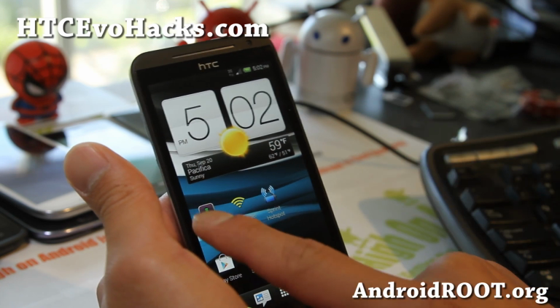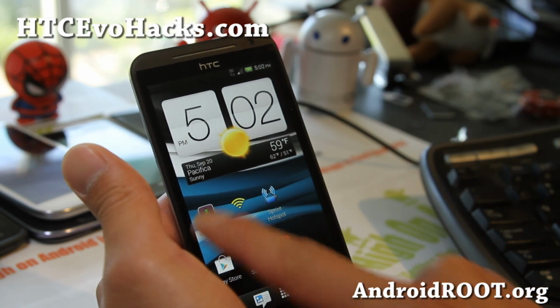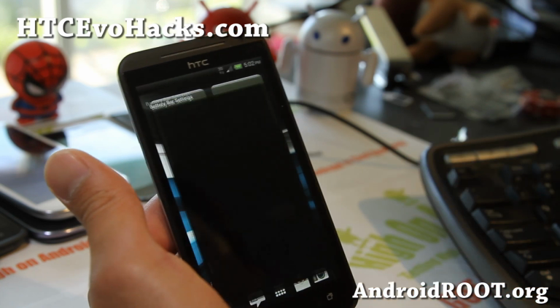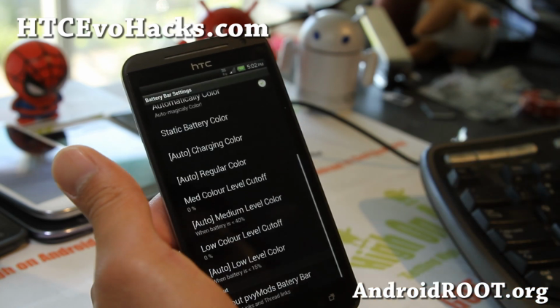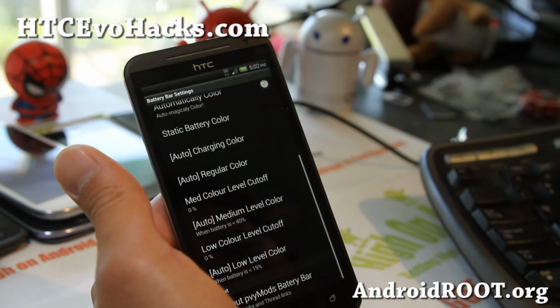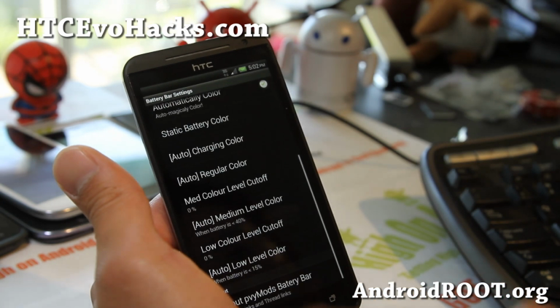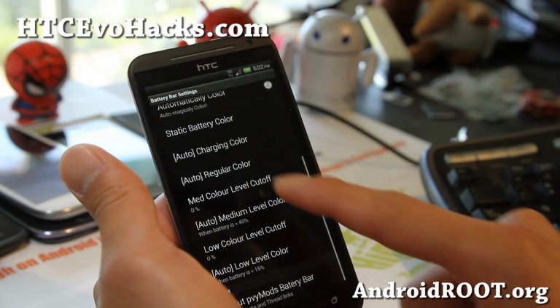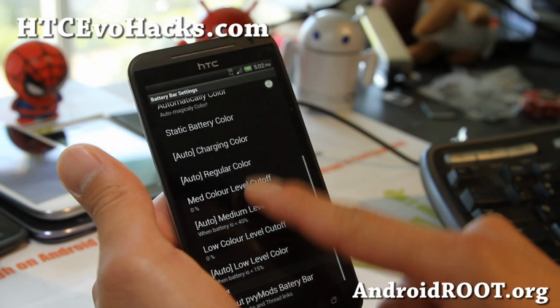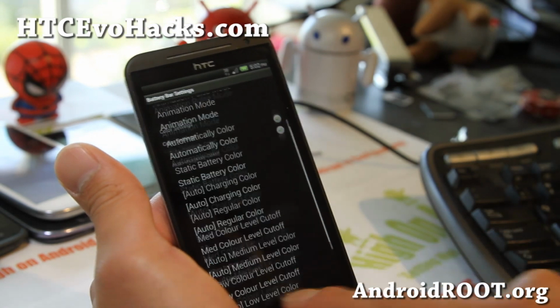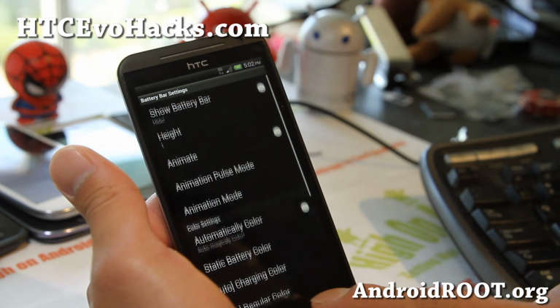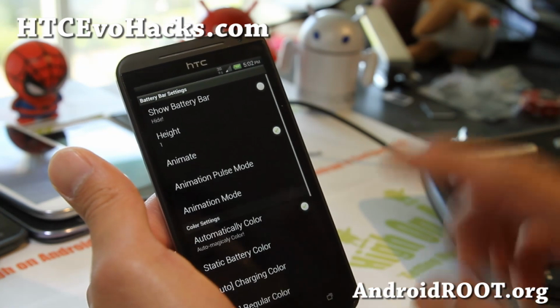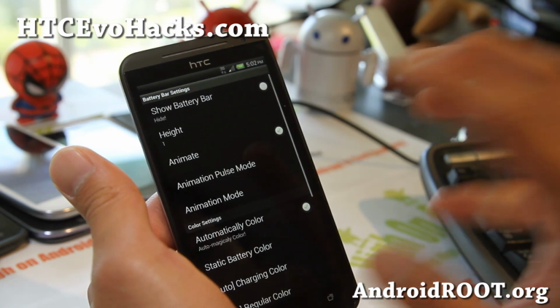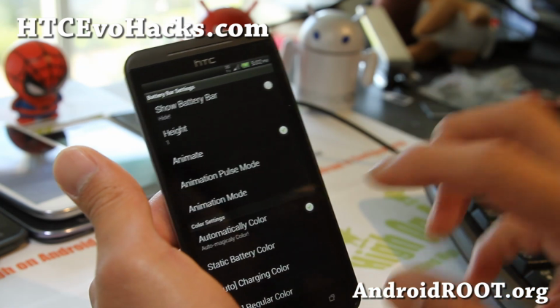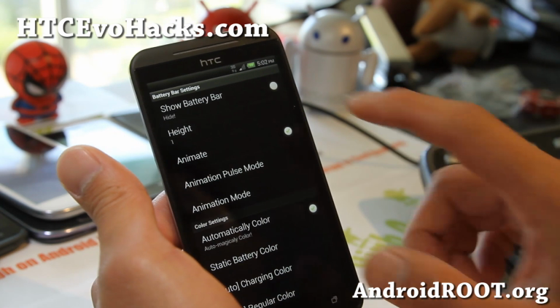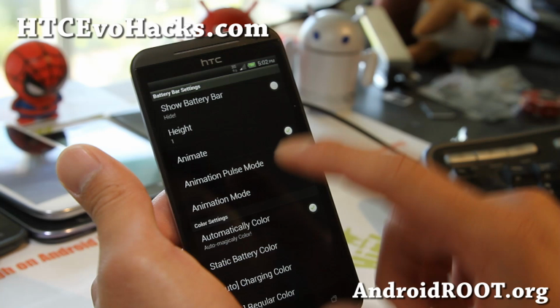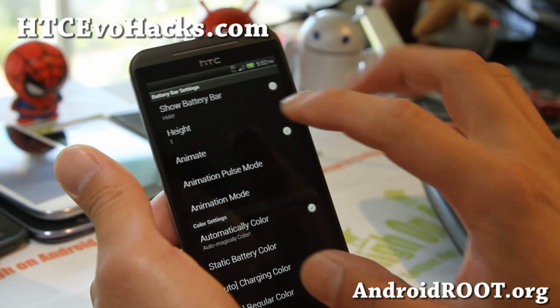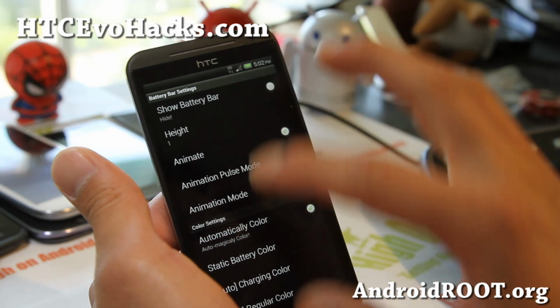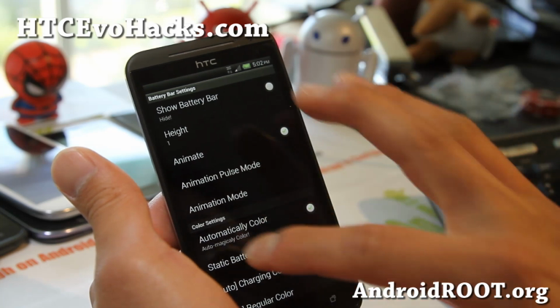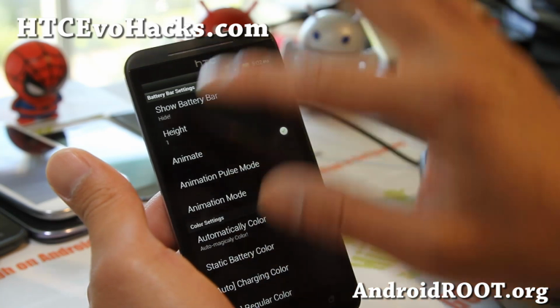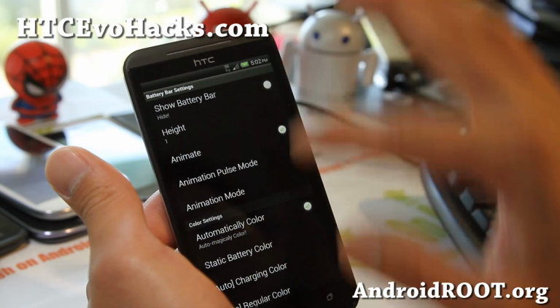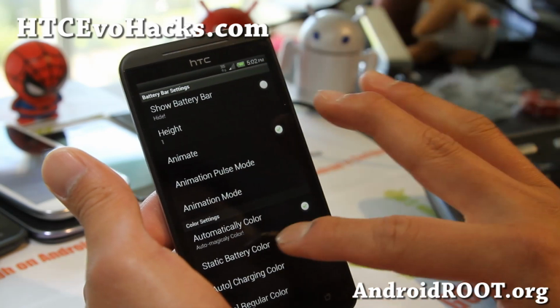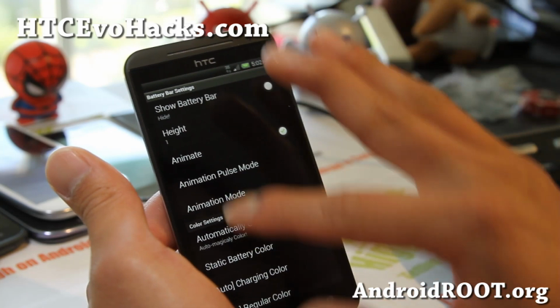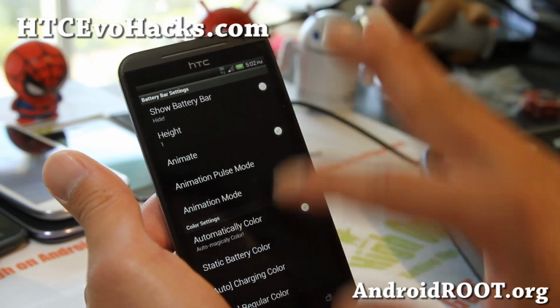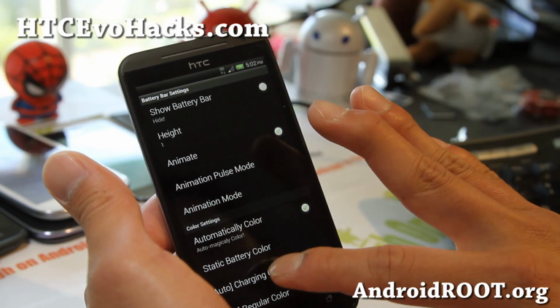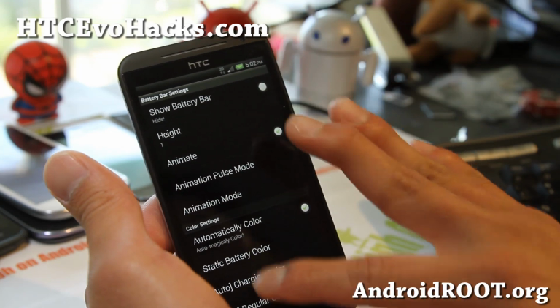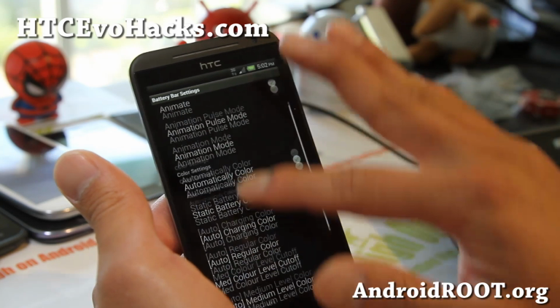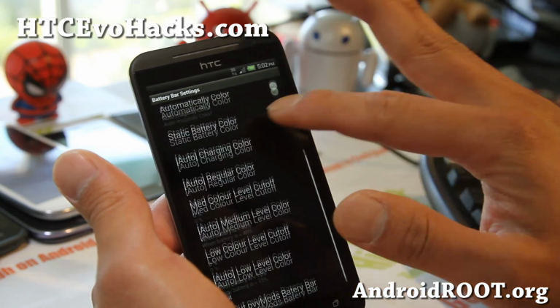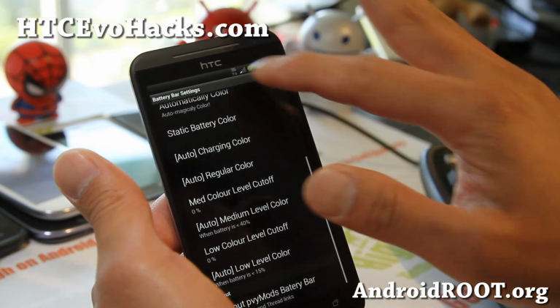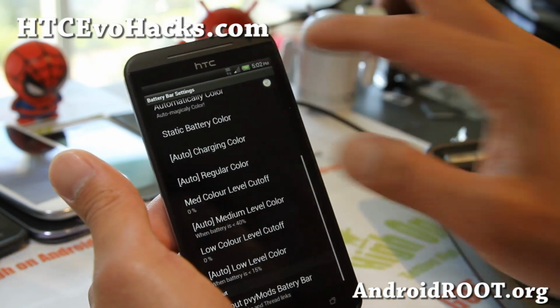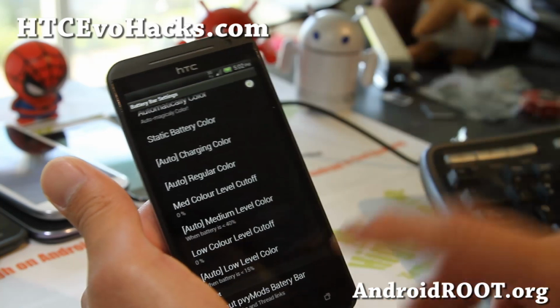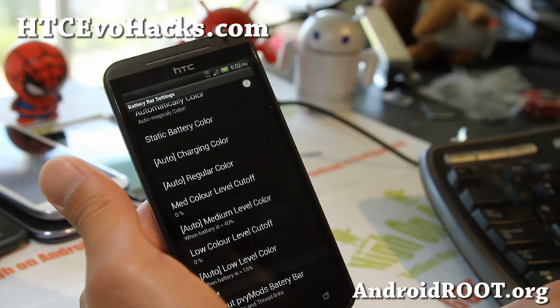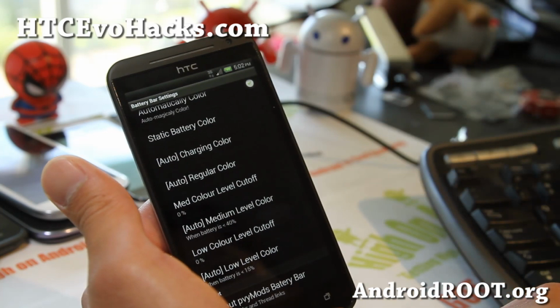The battery bar settings — this has battery settings where you can change the animation mode and all of that stuff if you want to.